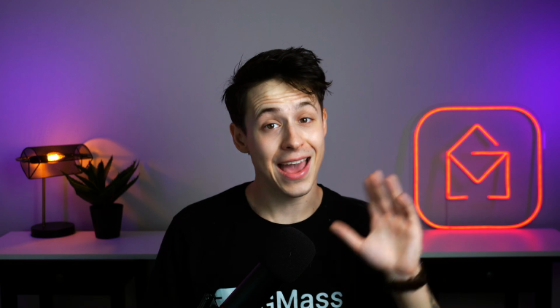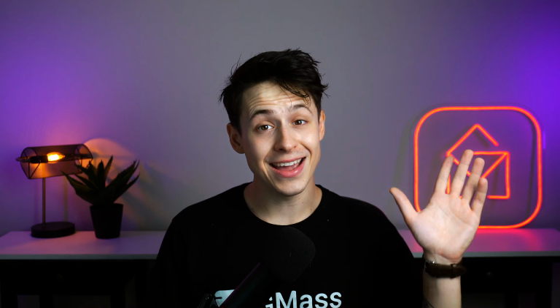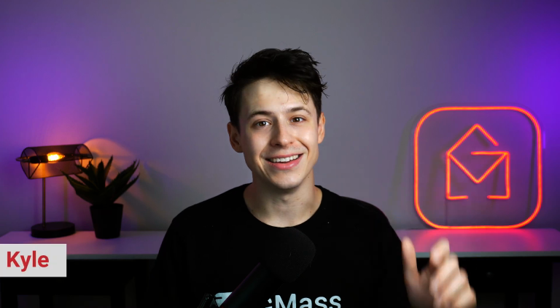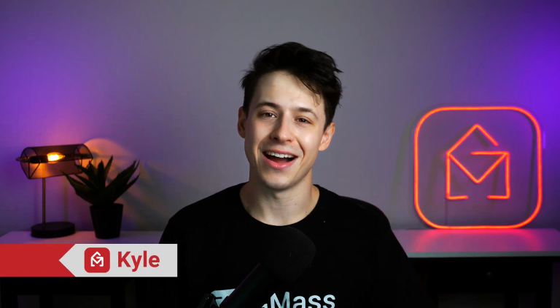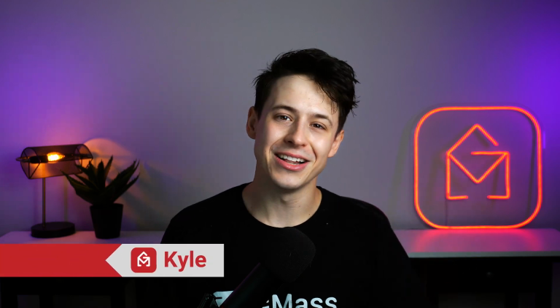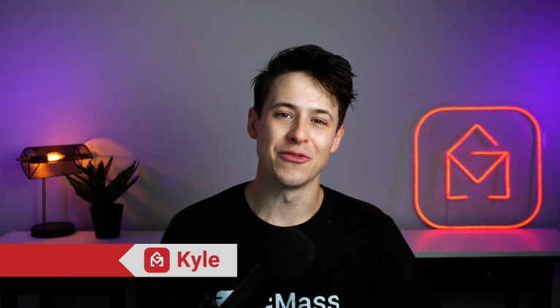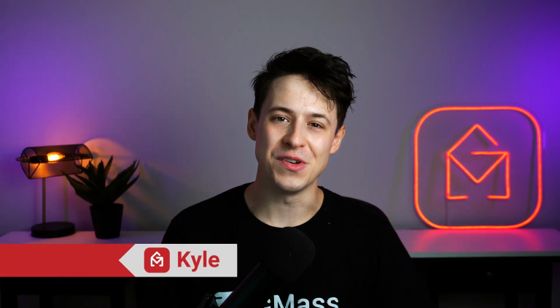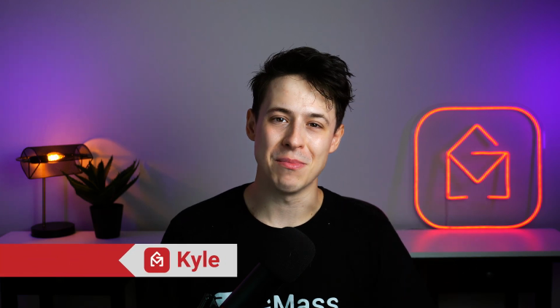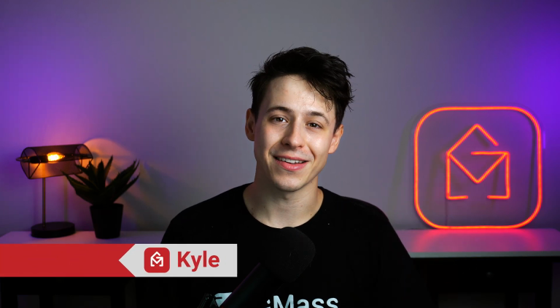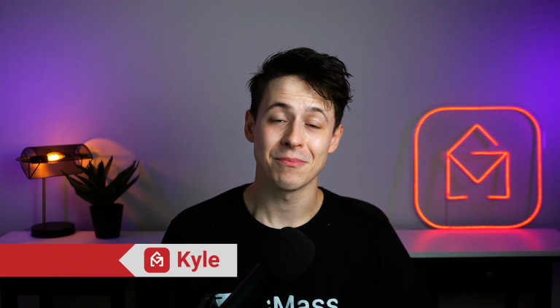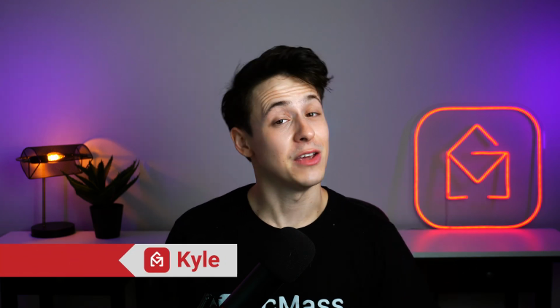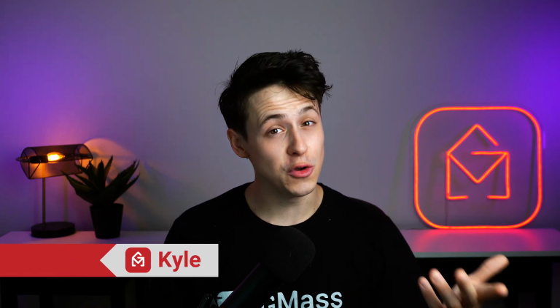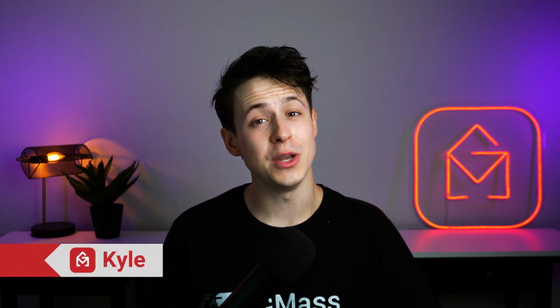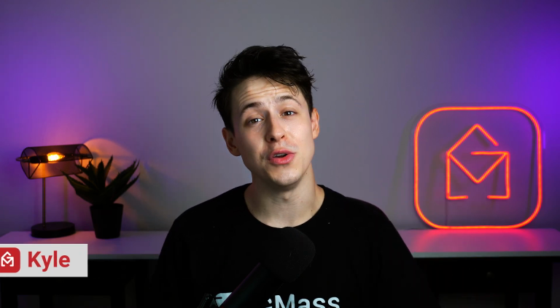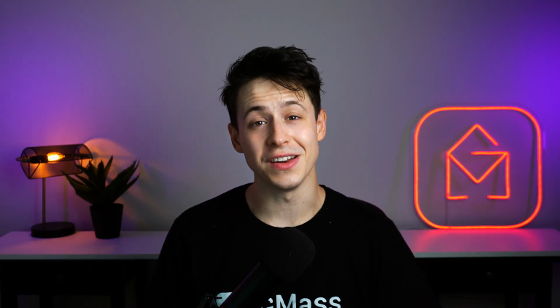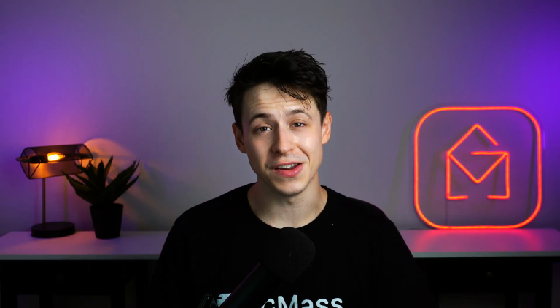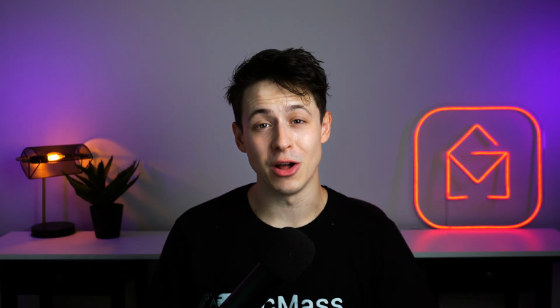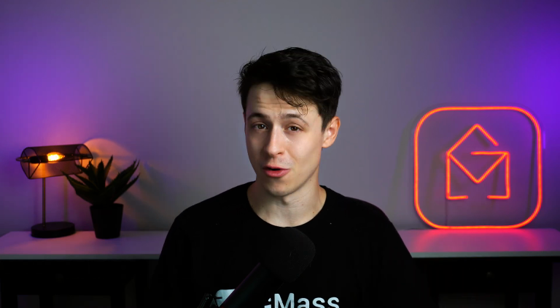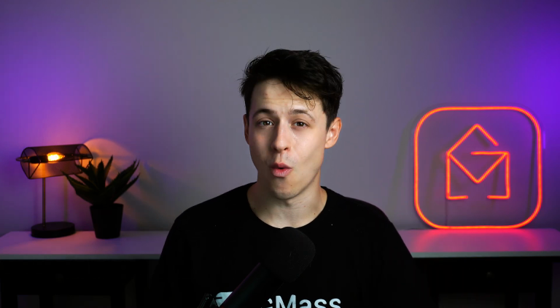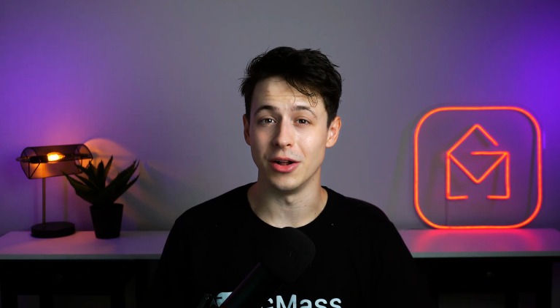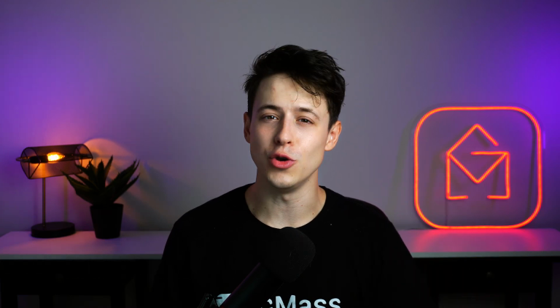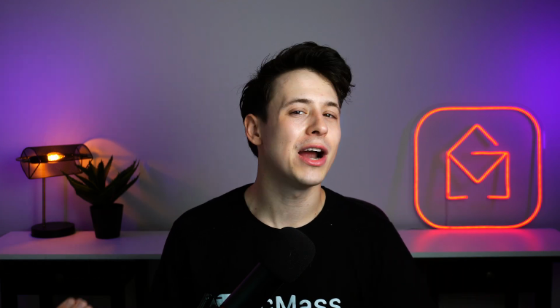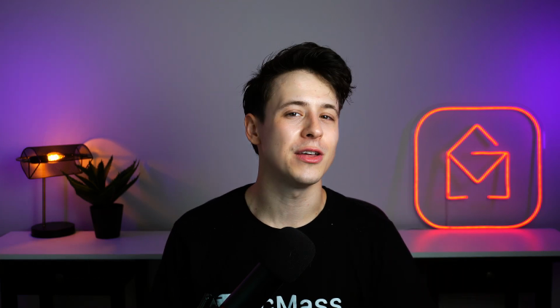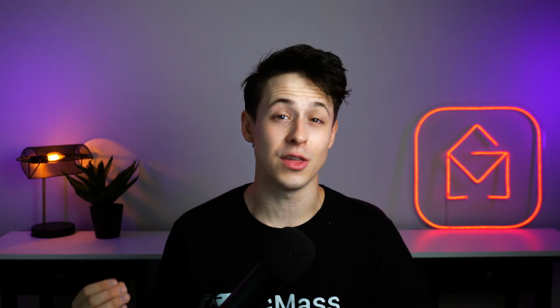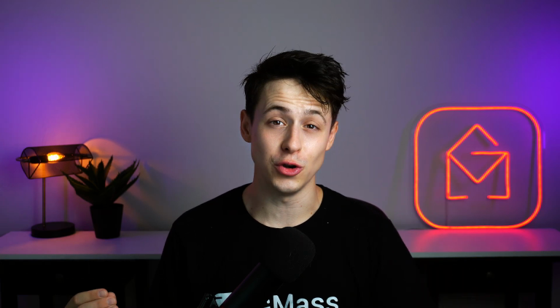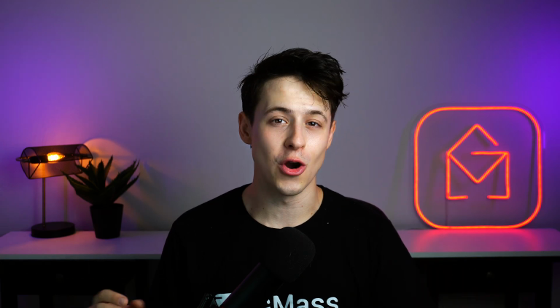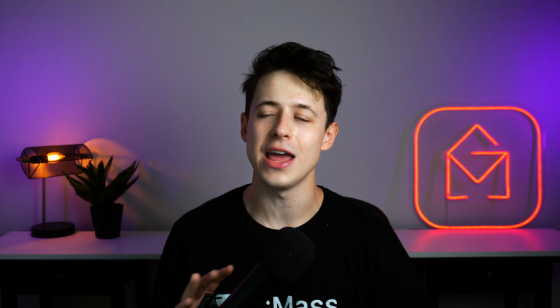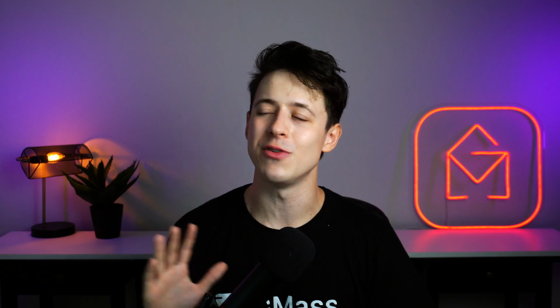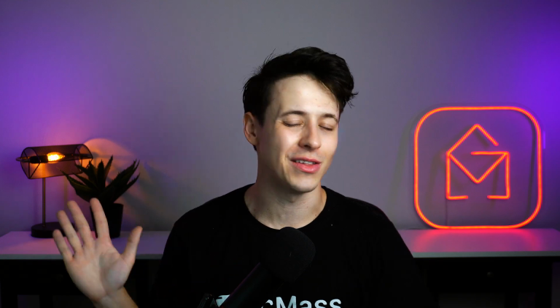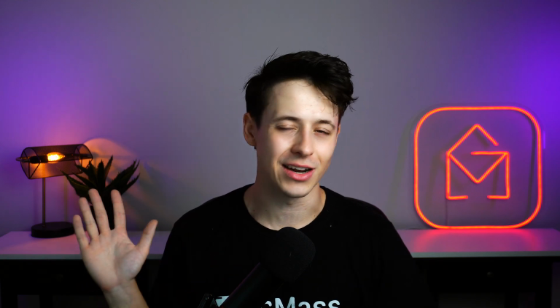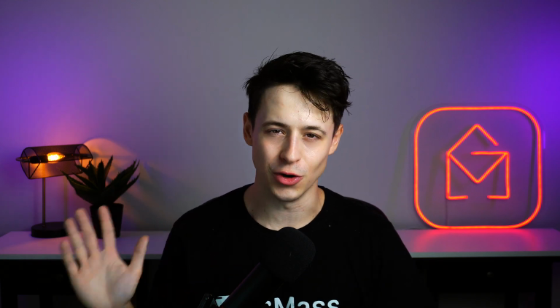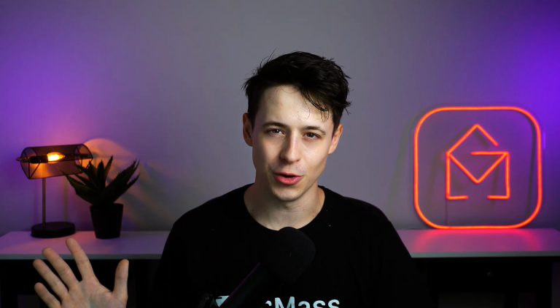Hey, Kyle here from Gmask. If you've been using Gmail for a while, you might think that you know everything that it can do.